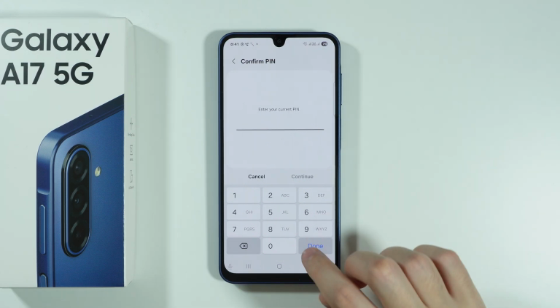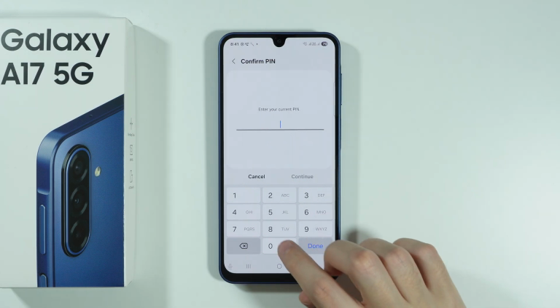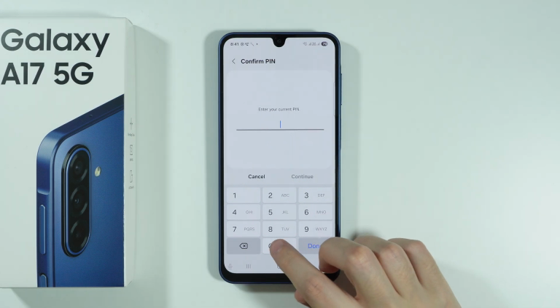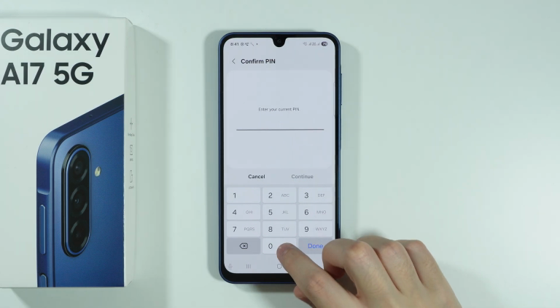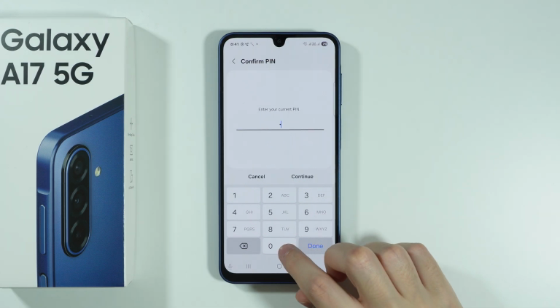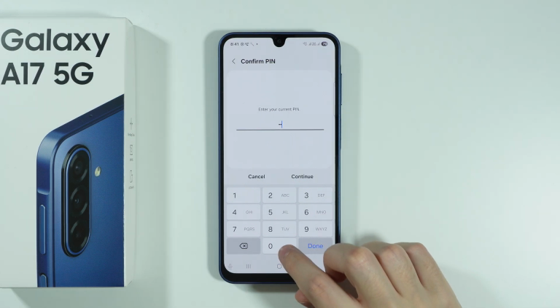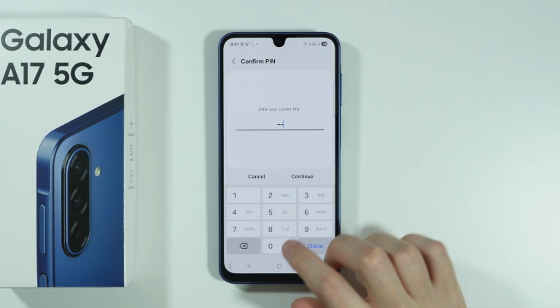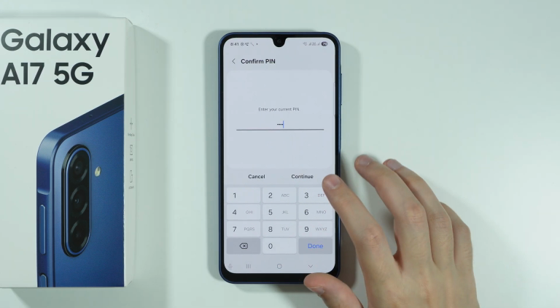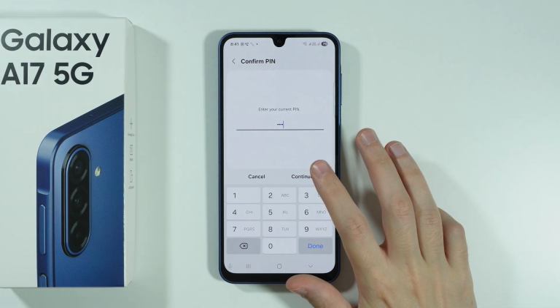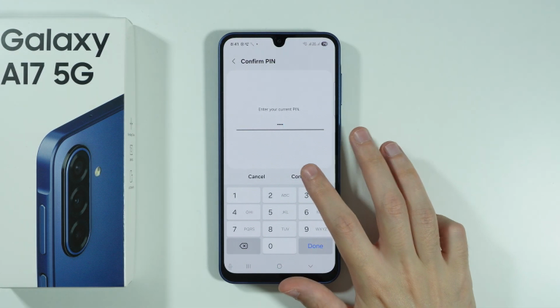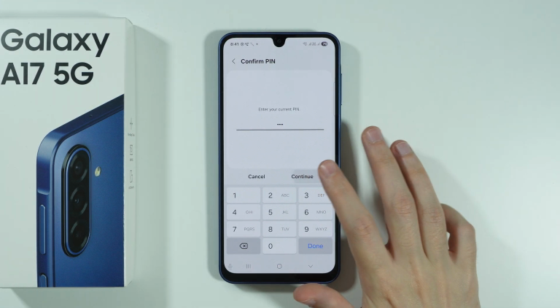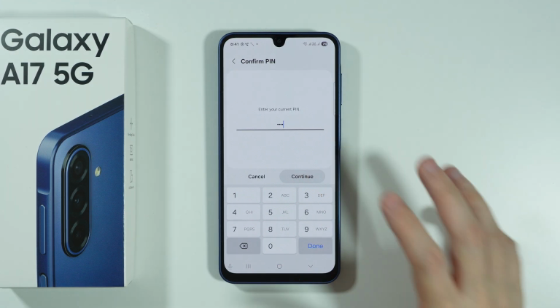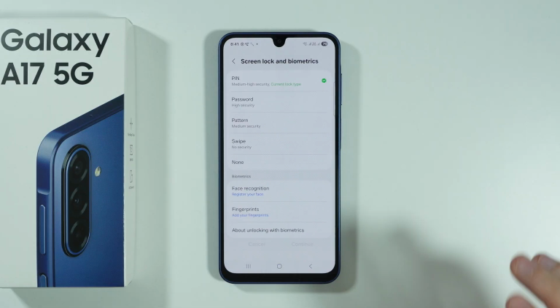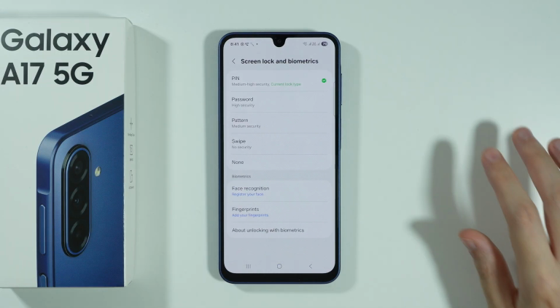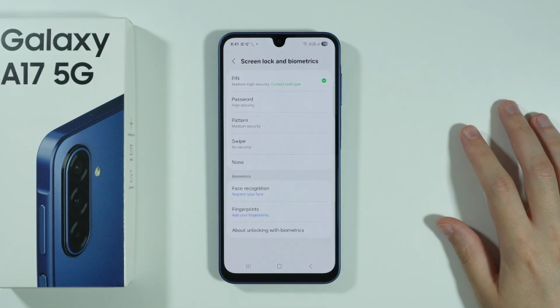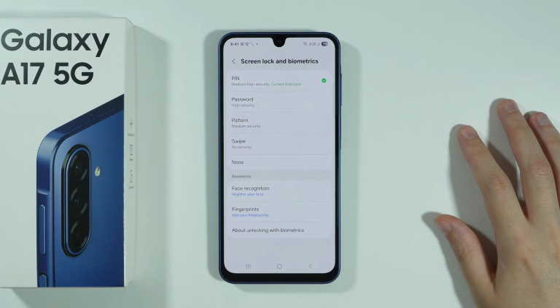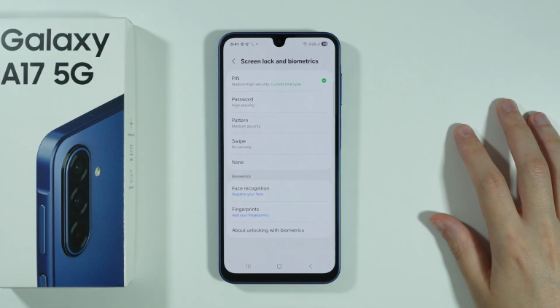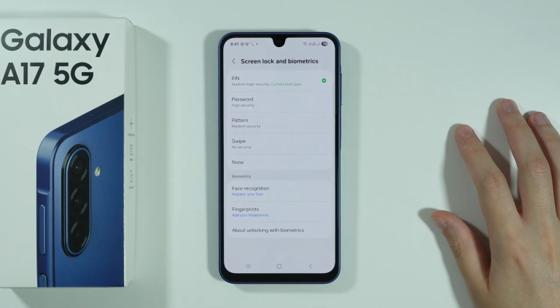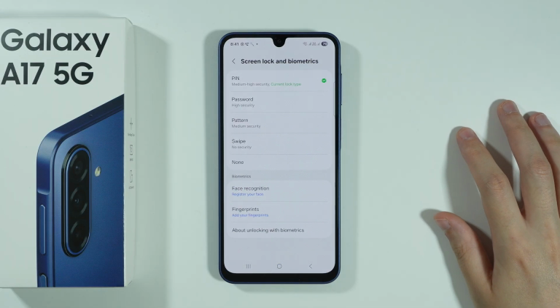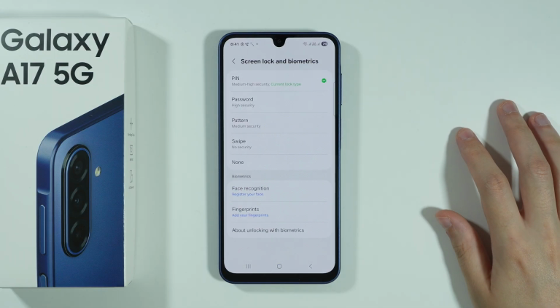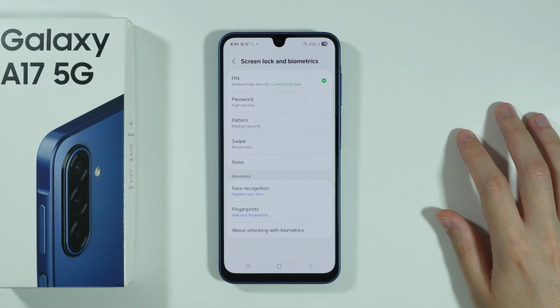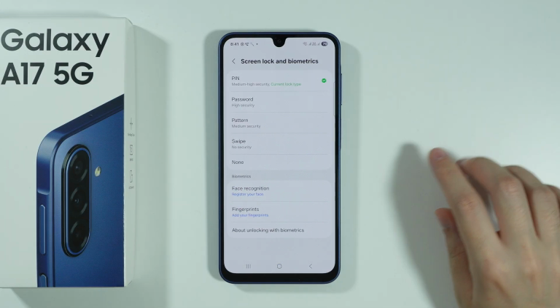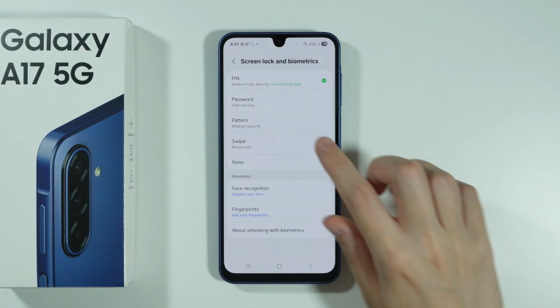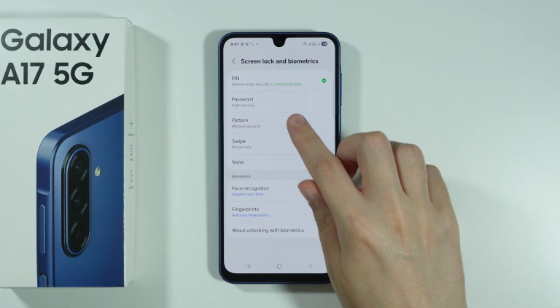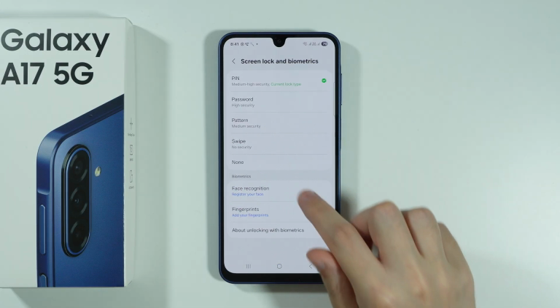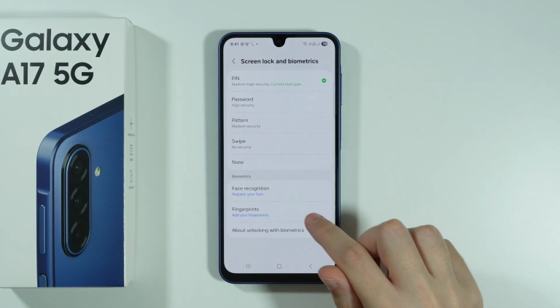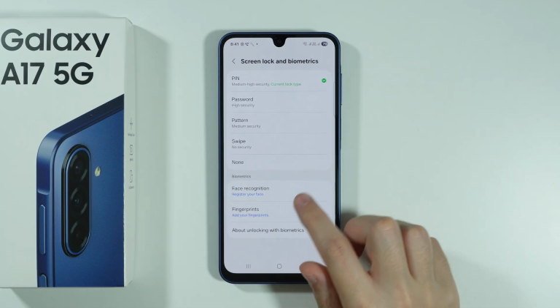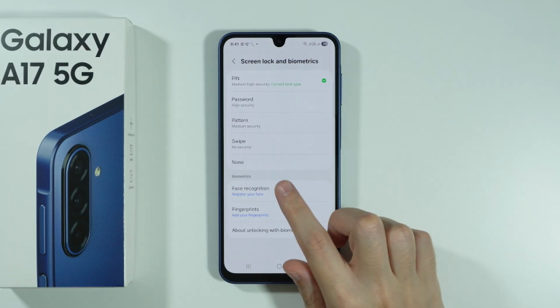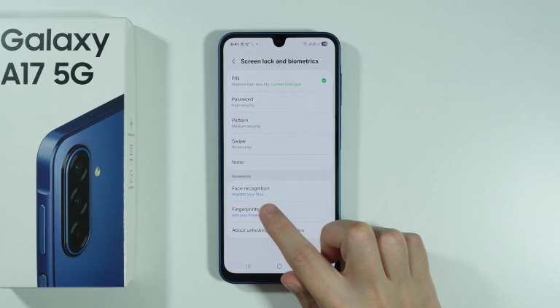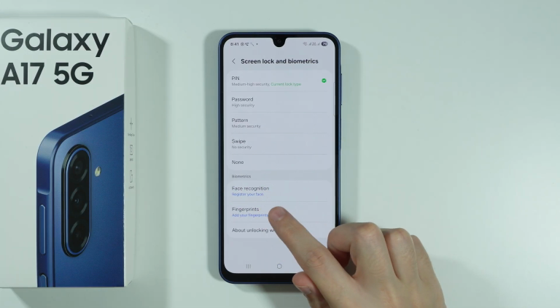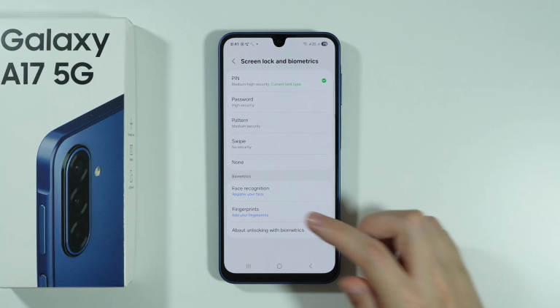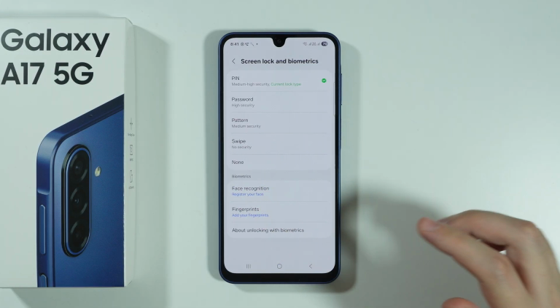Enter the screen lock password if you have one. If you don't have one, you will have to set it up before you can actually use biometrics.